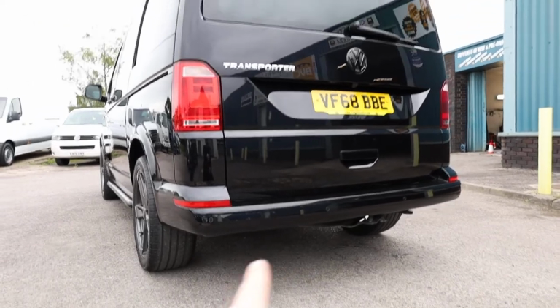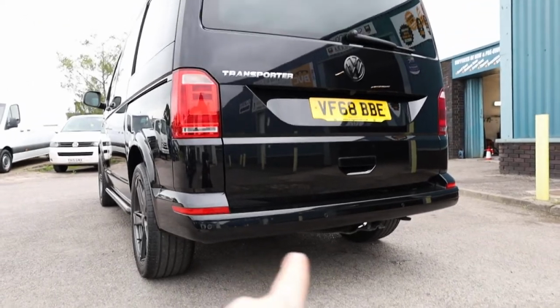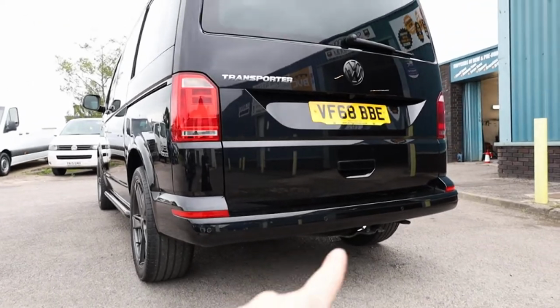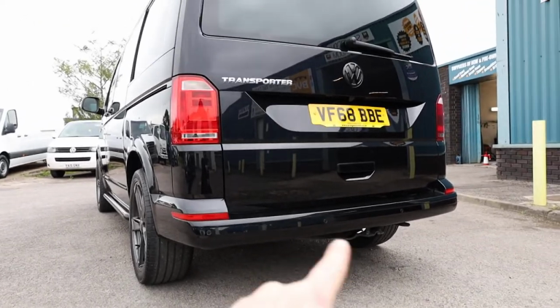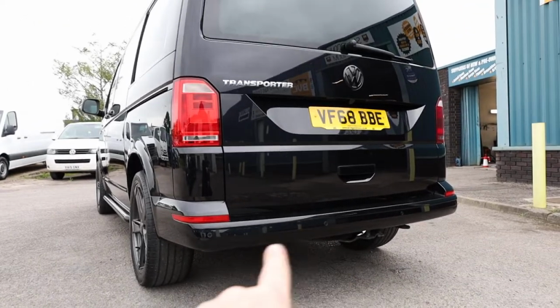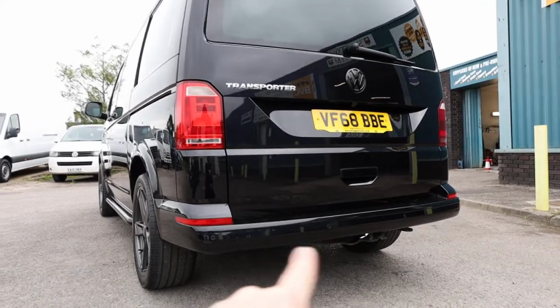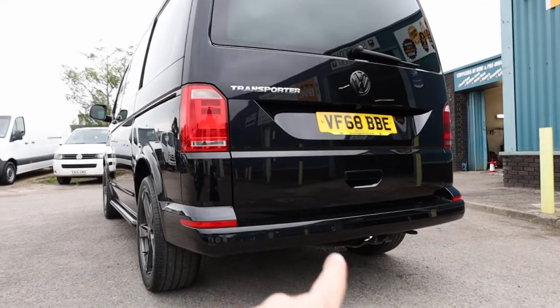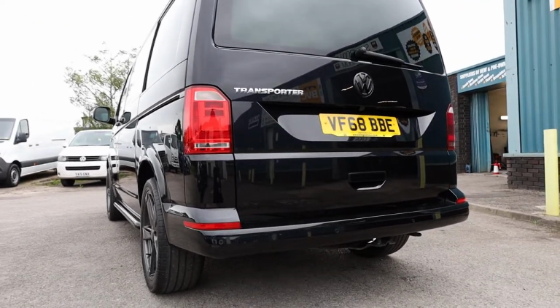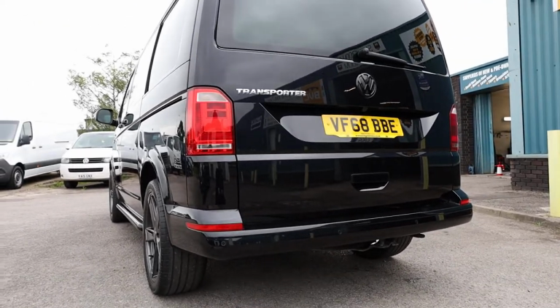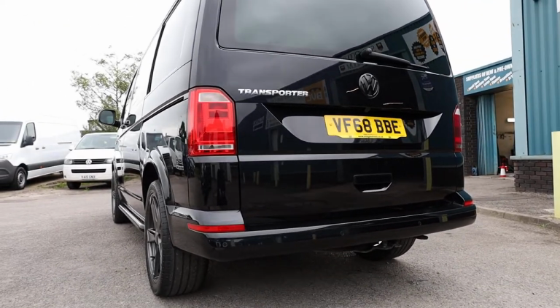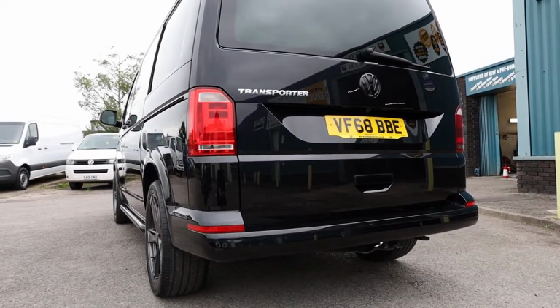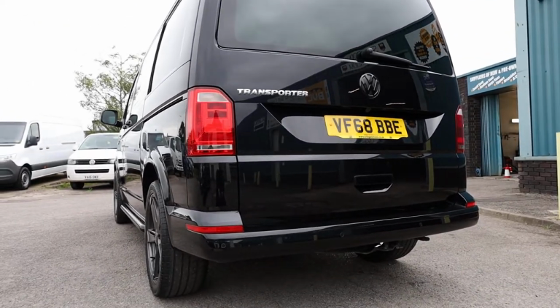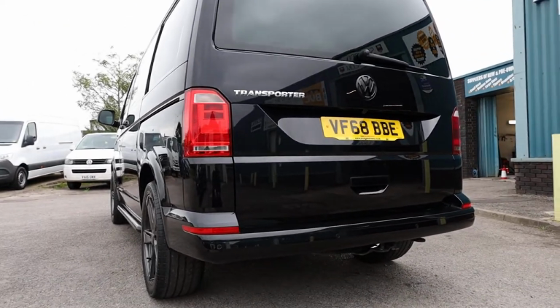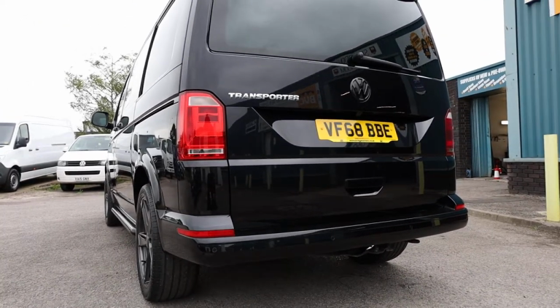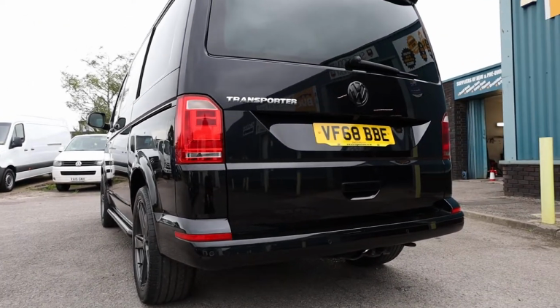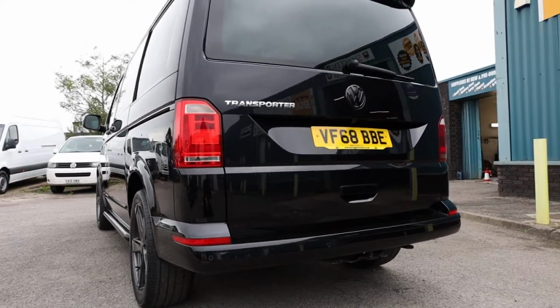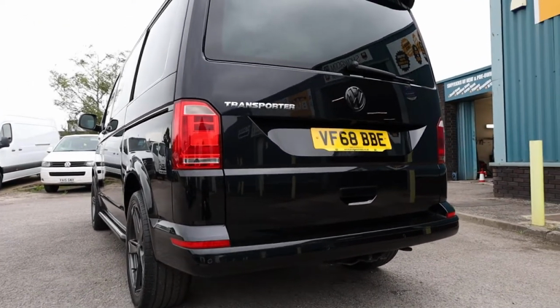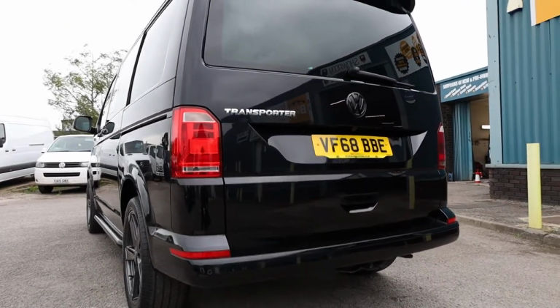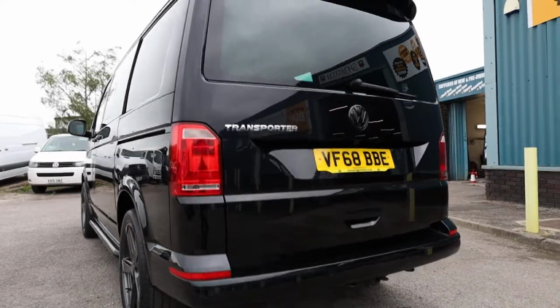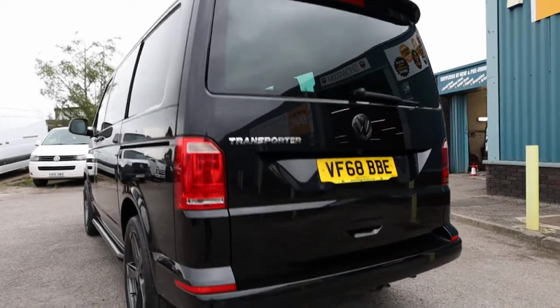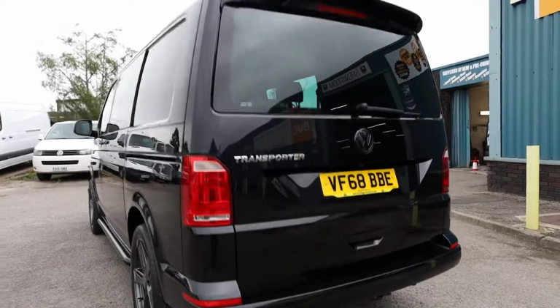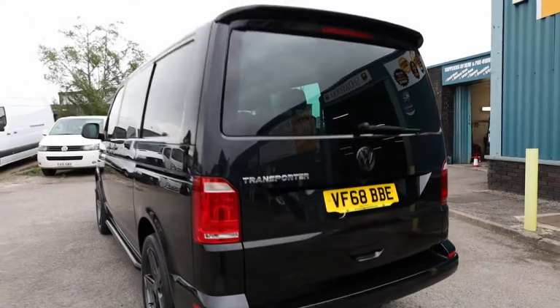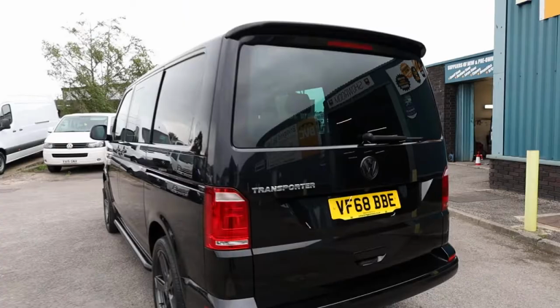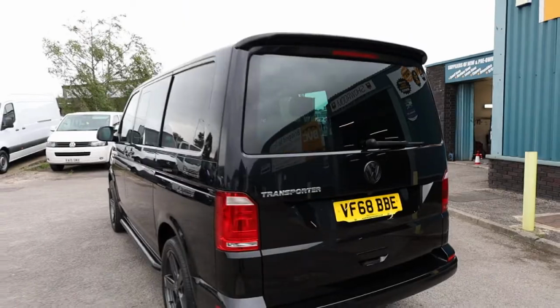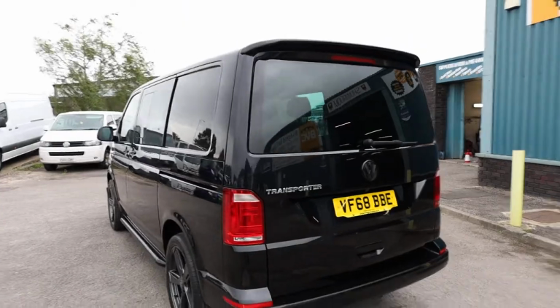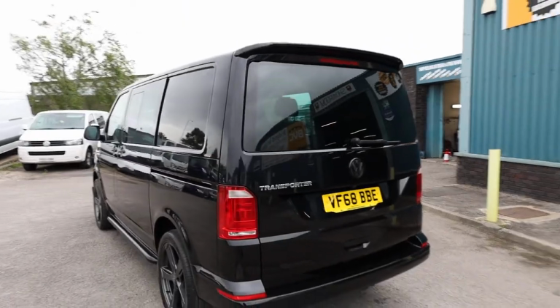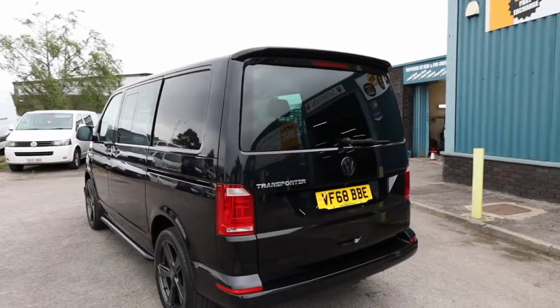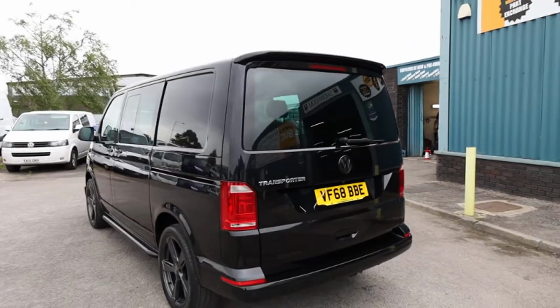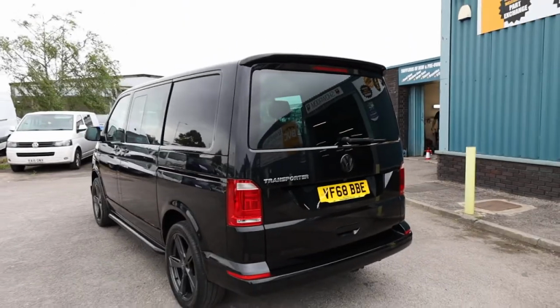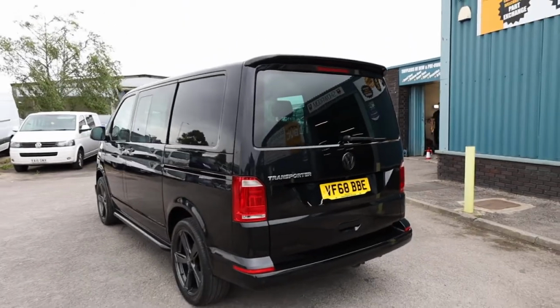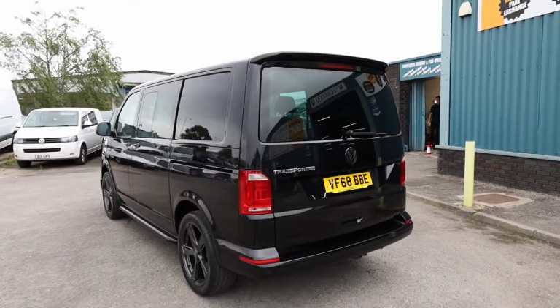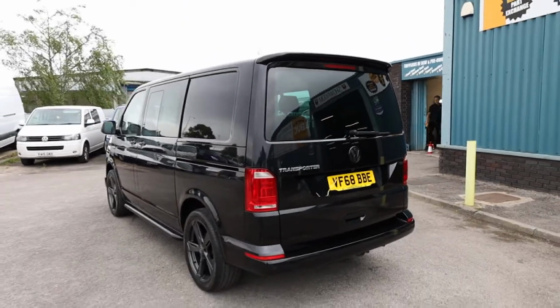The spare wheel is located just under here for anyone who's interested. Thank you very much for watching.